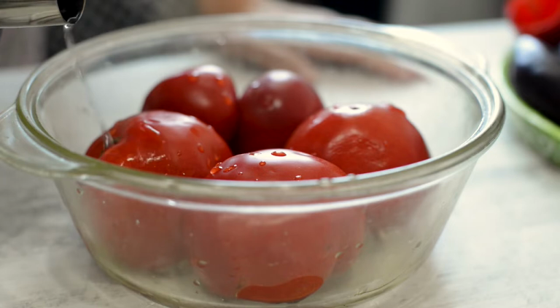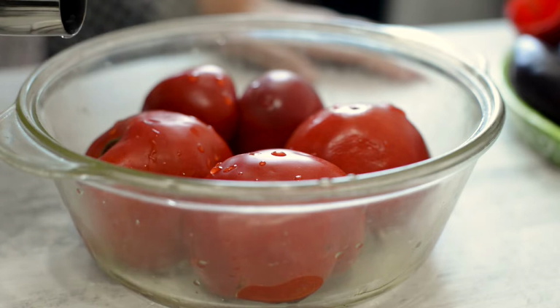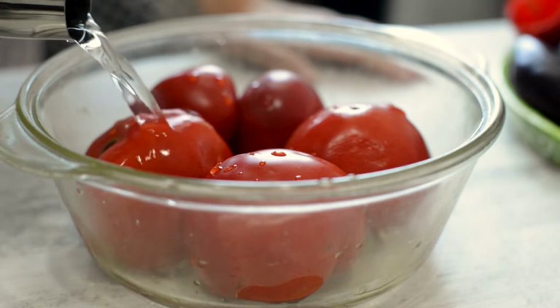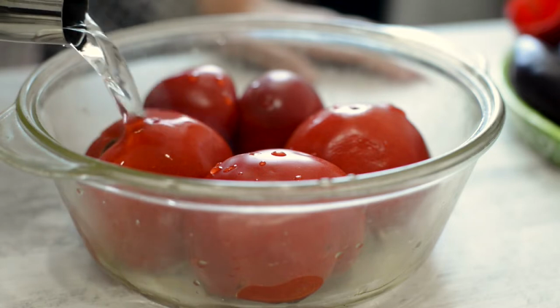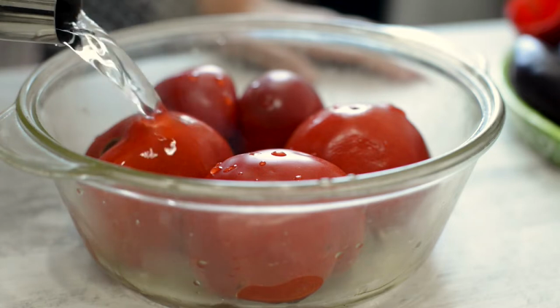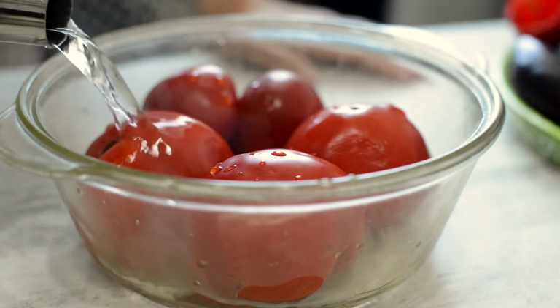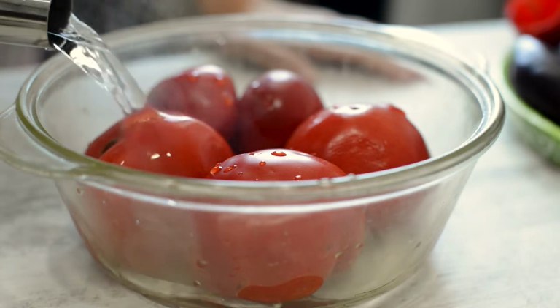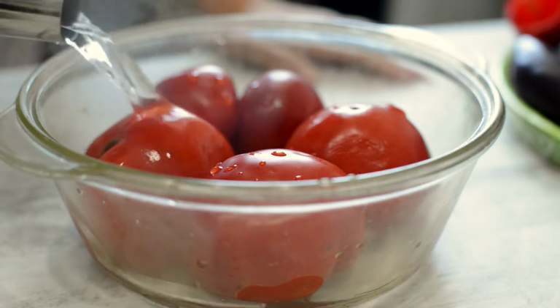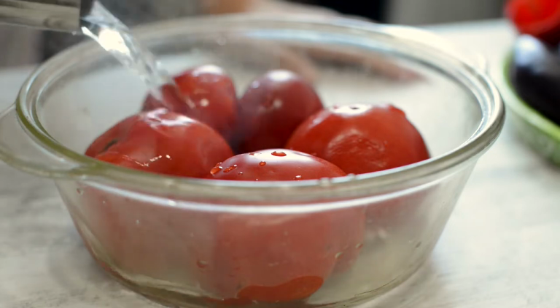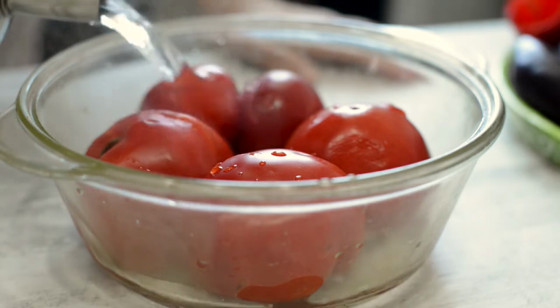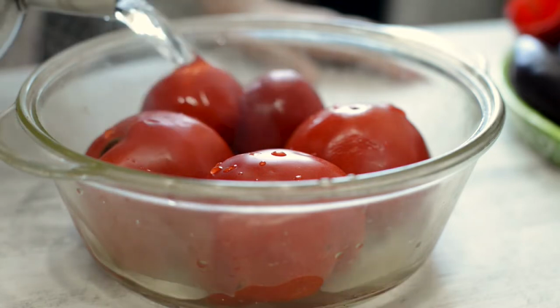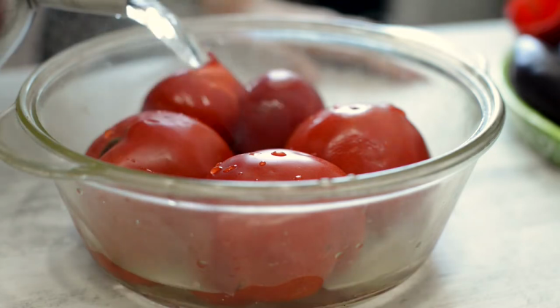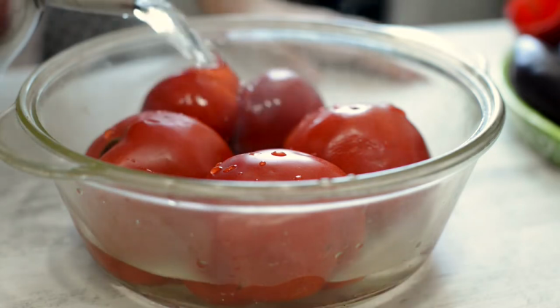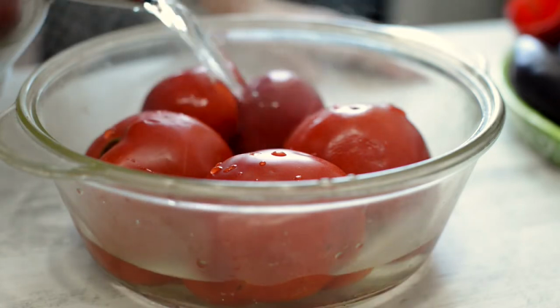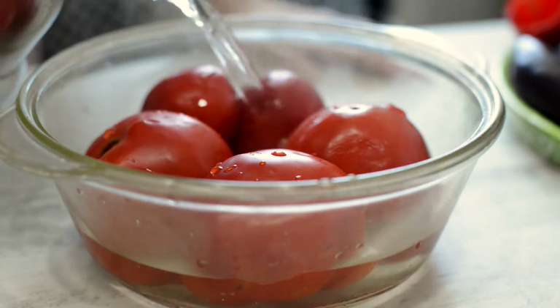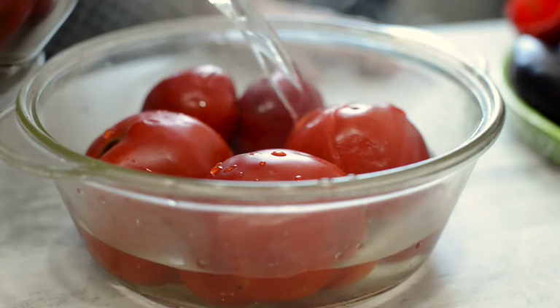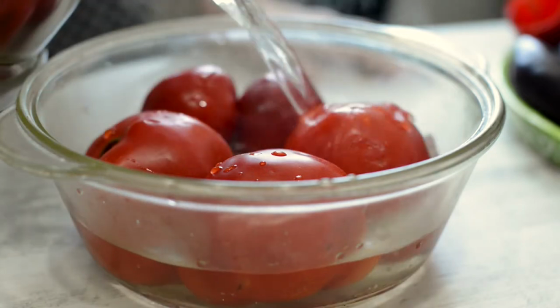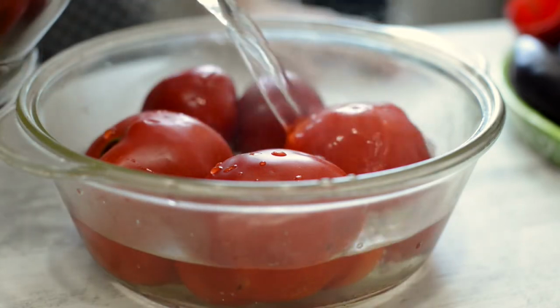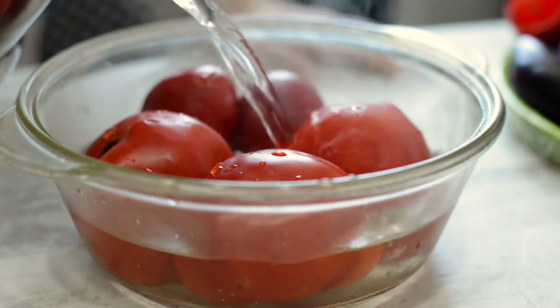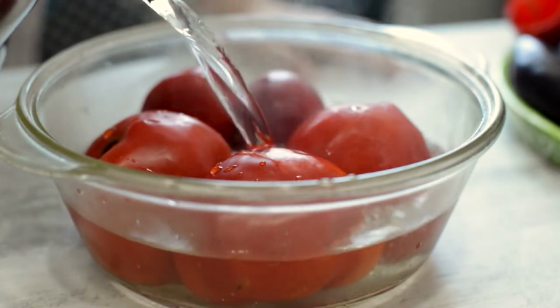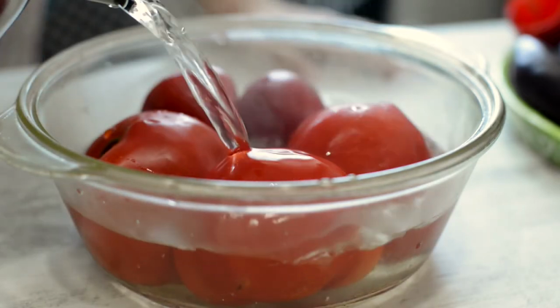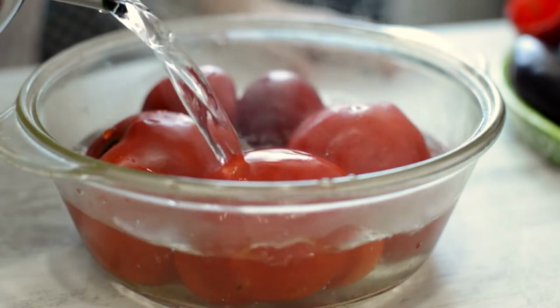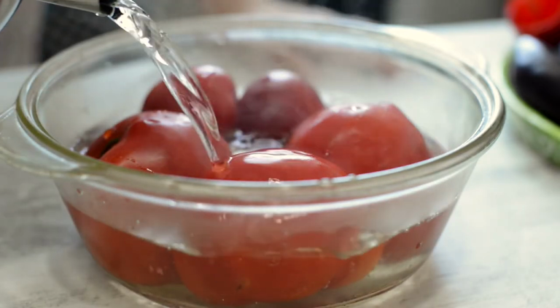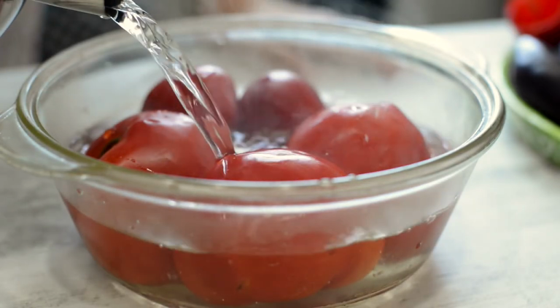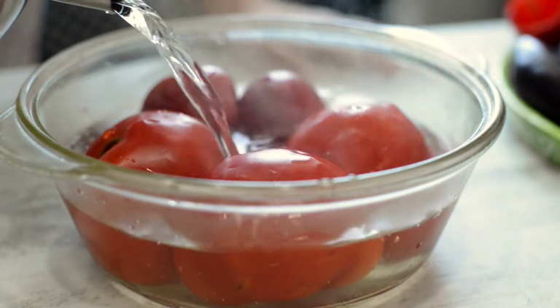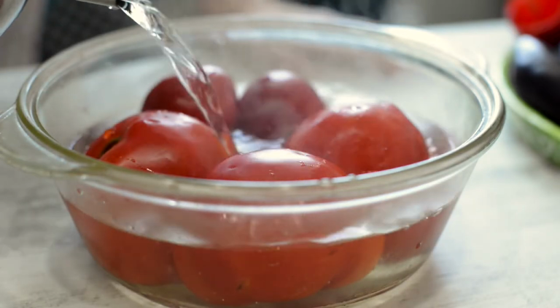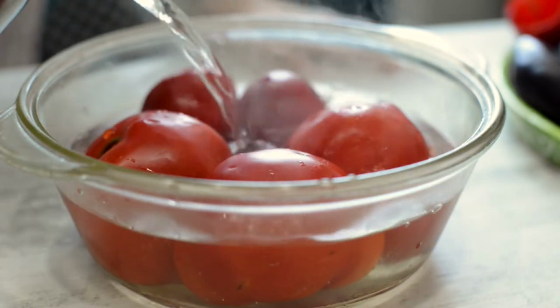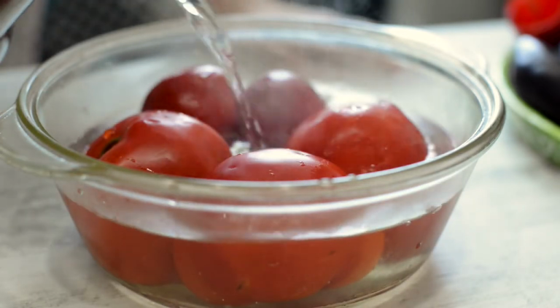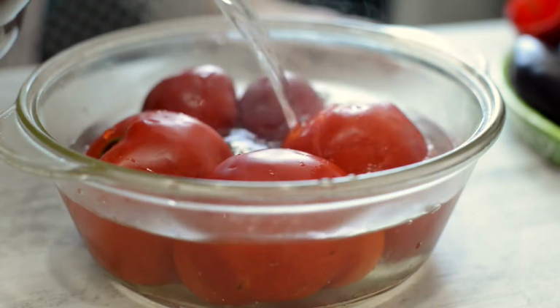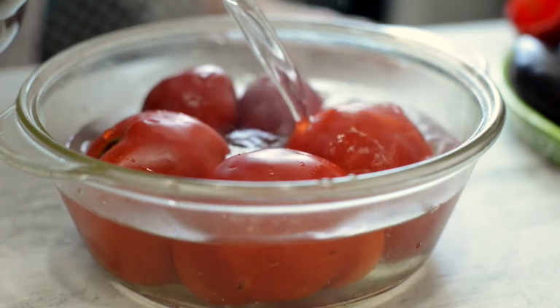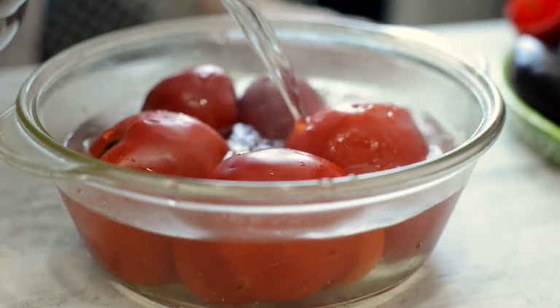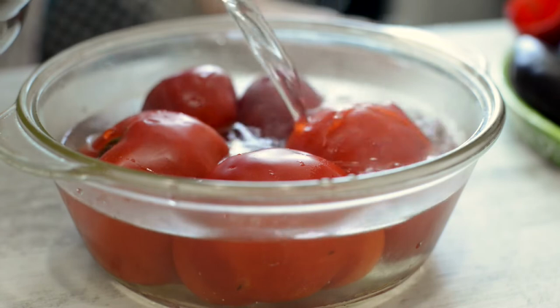First, dip the tomatoes in hot water. This will help you peel them easily.